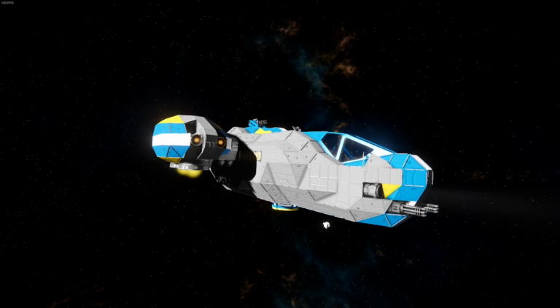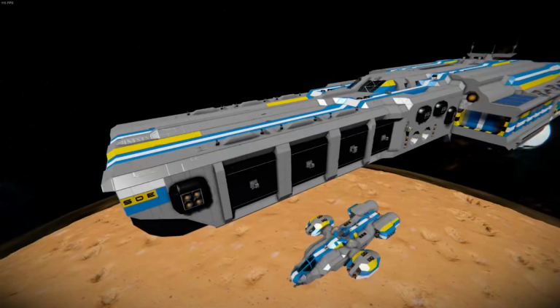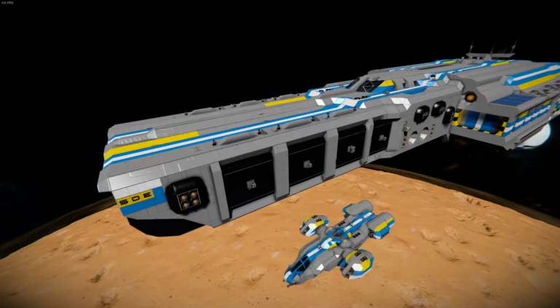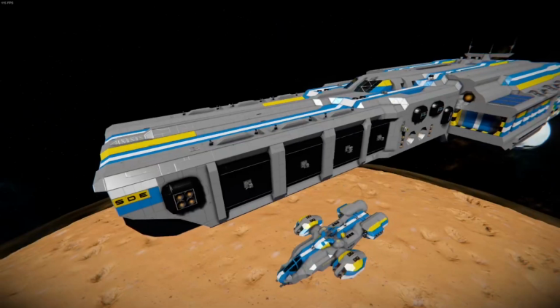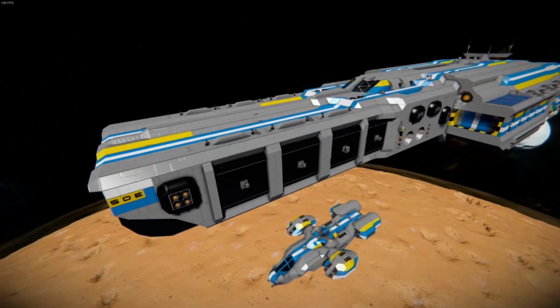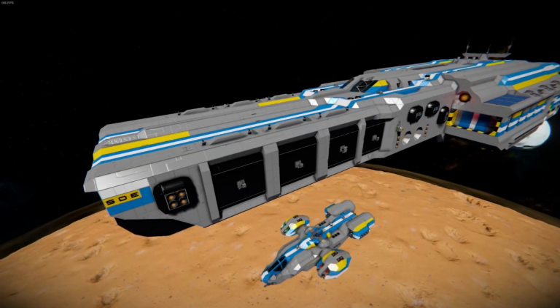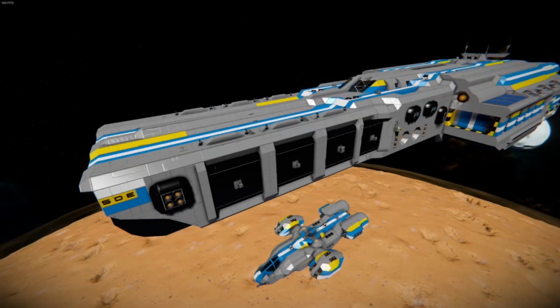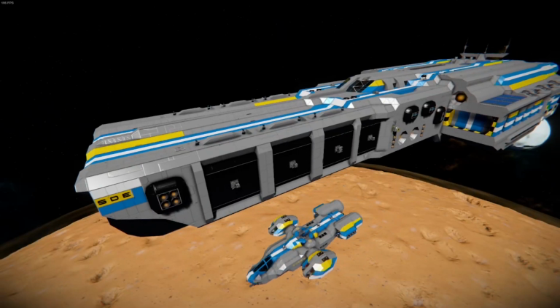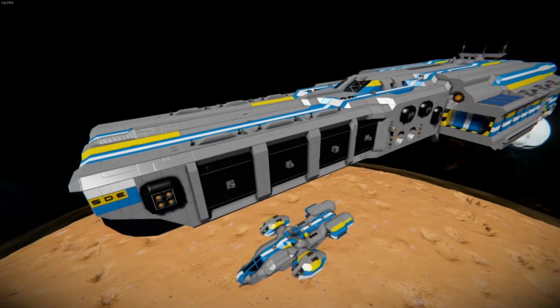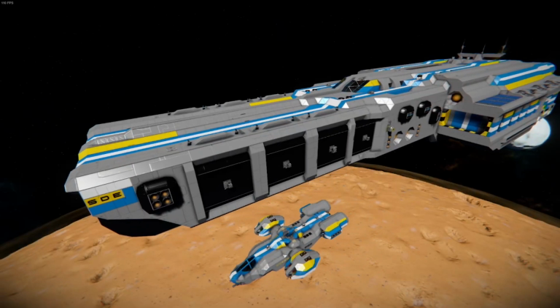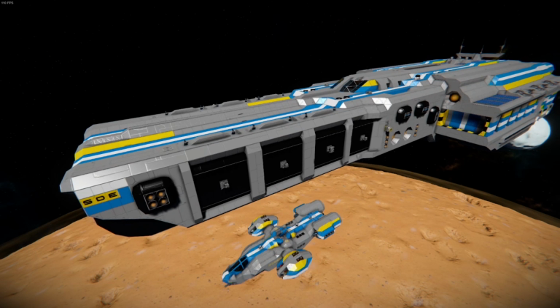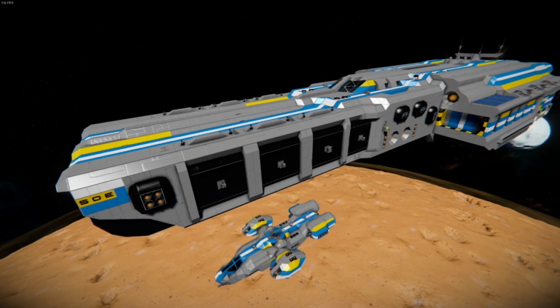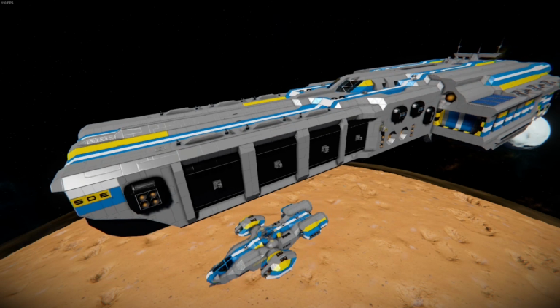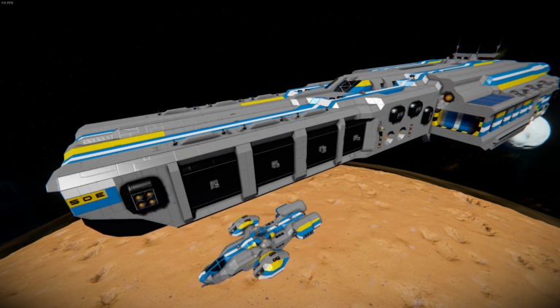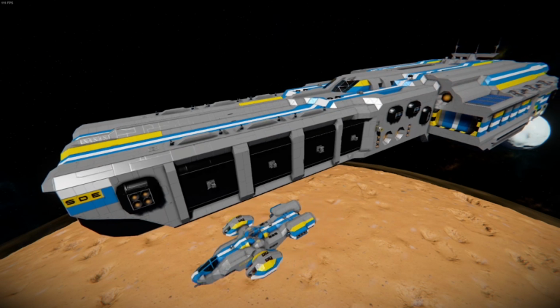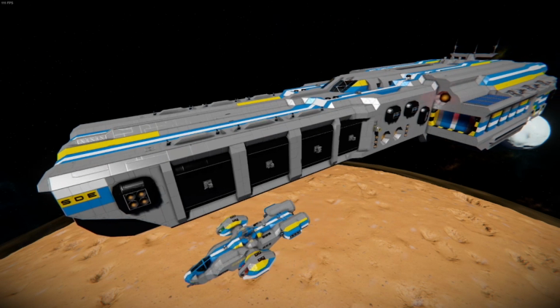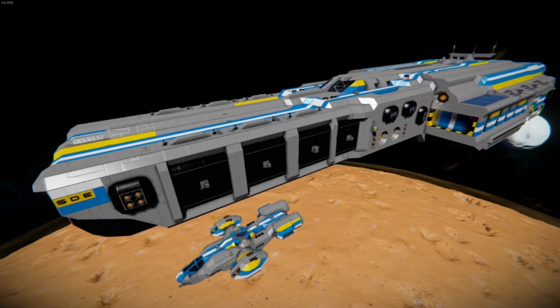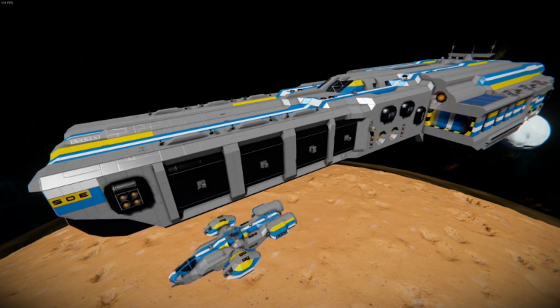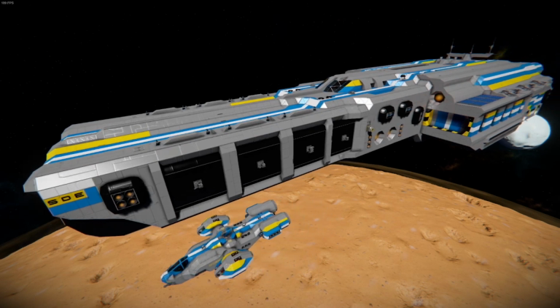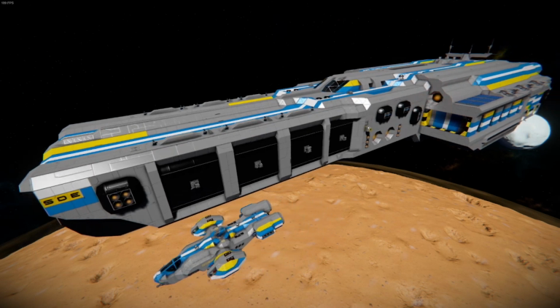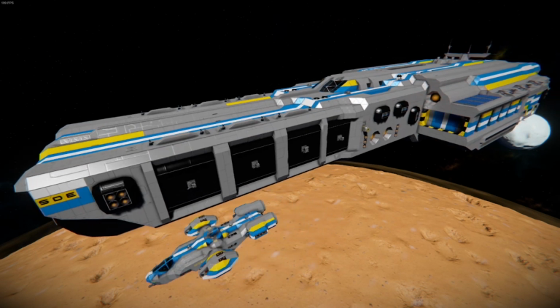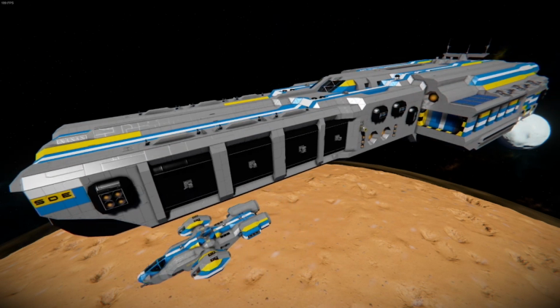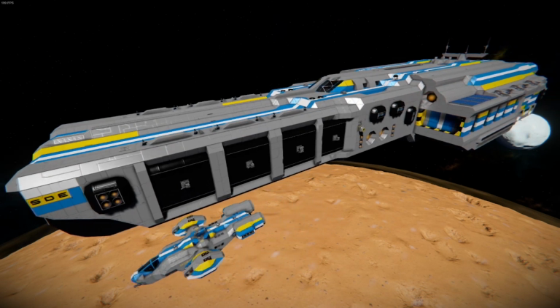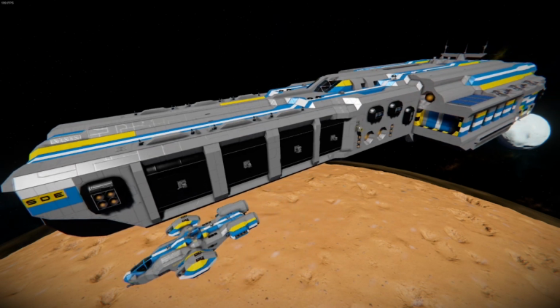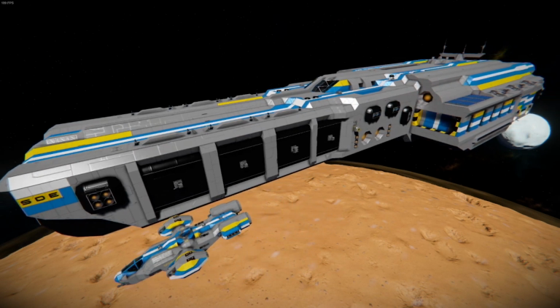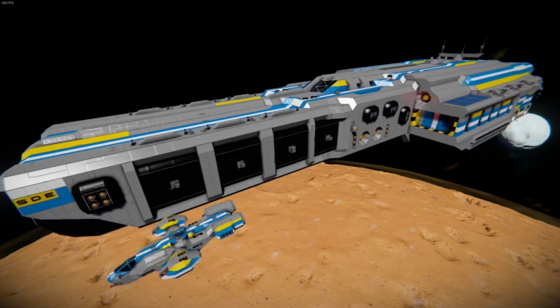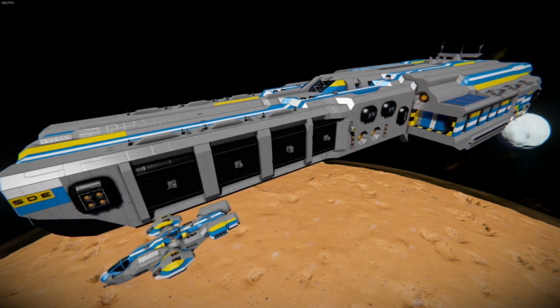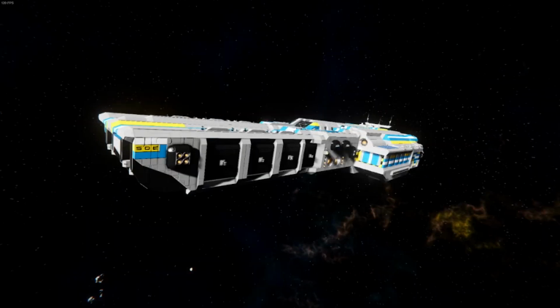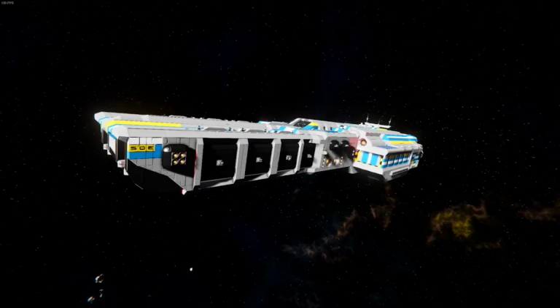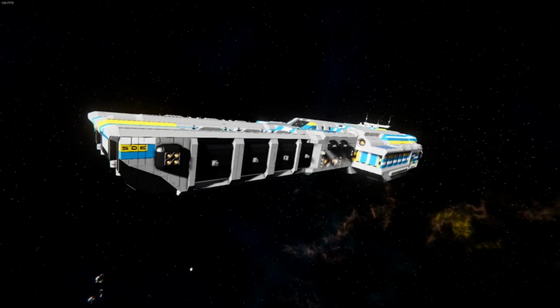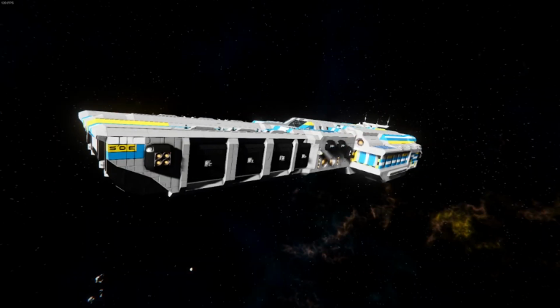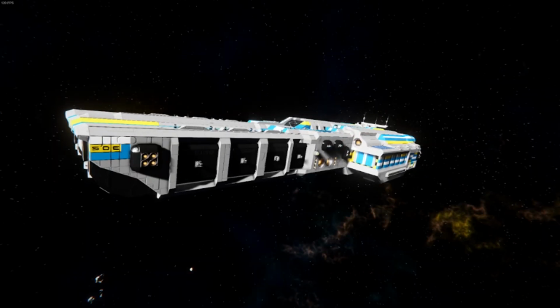And that is all the information that the archives have on the Frontier-class supercarrier and the D-100 Dove-class dropship.